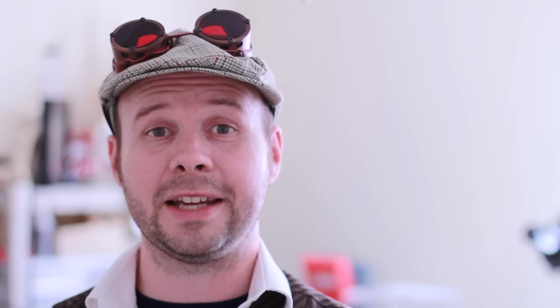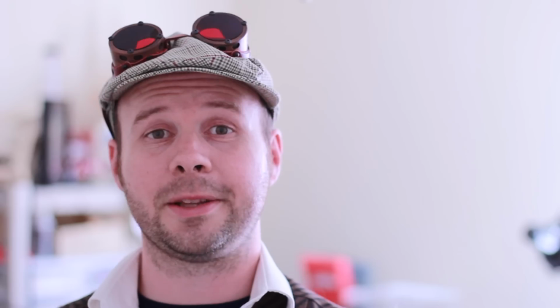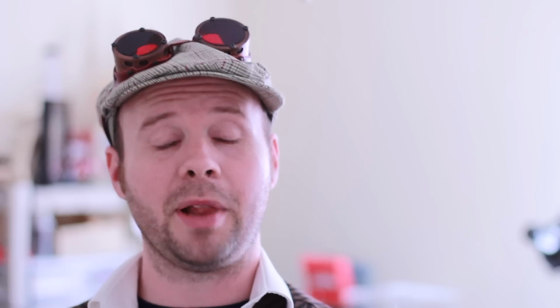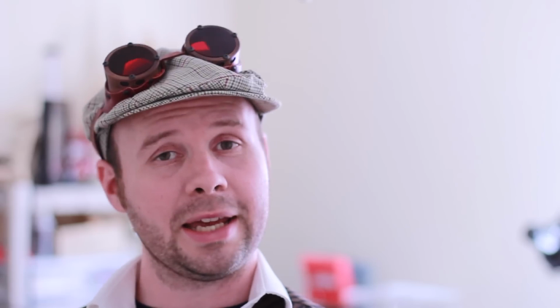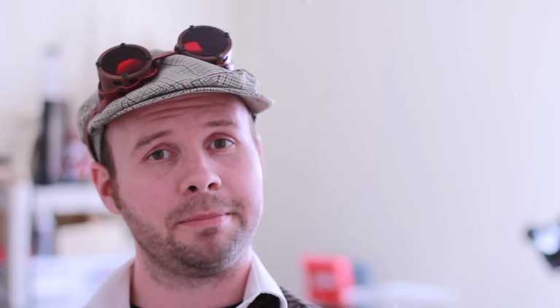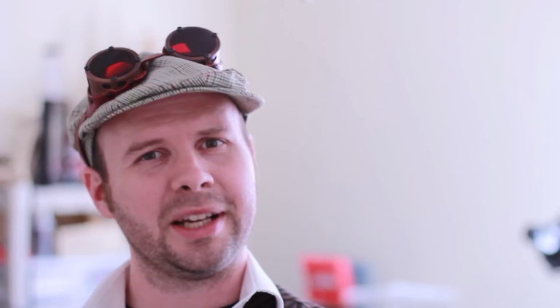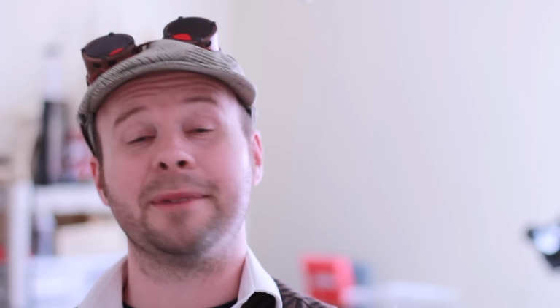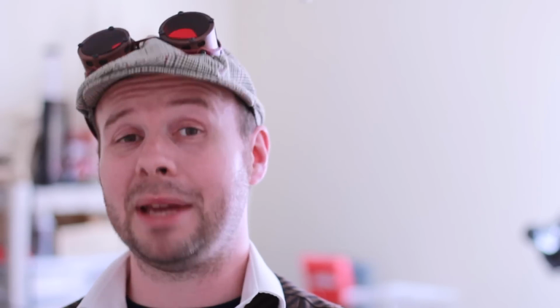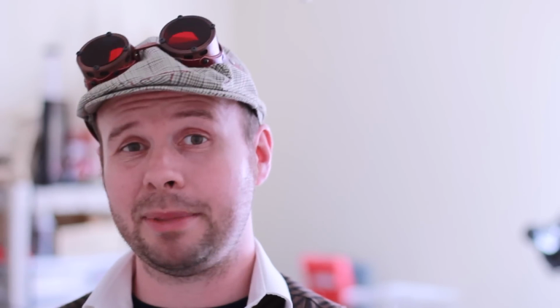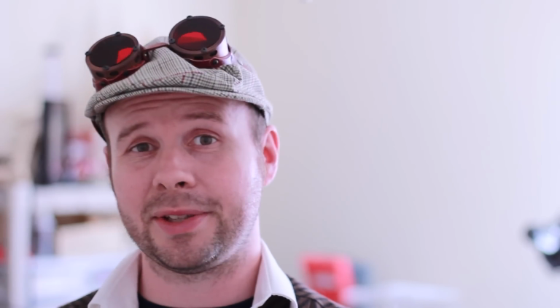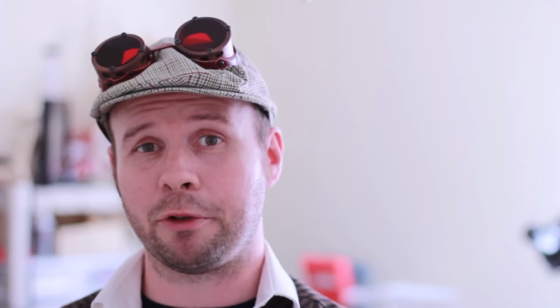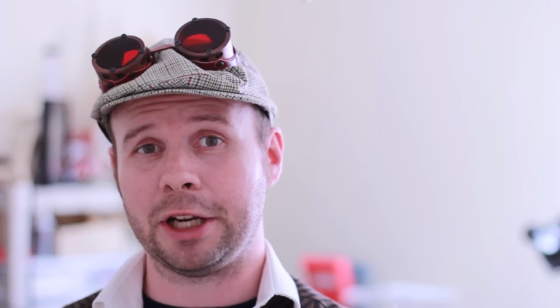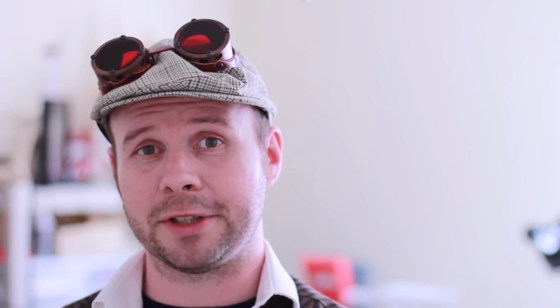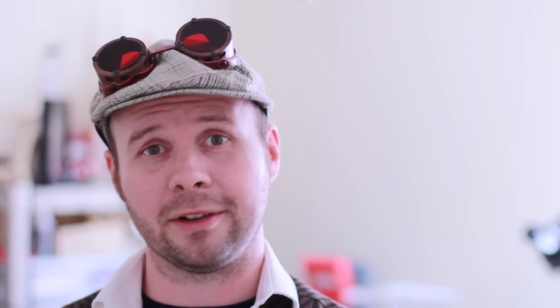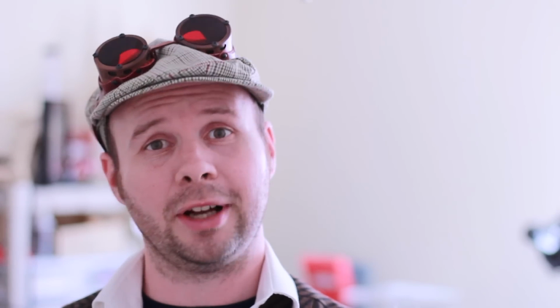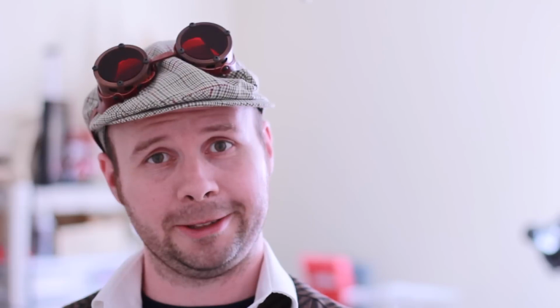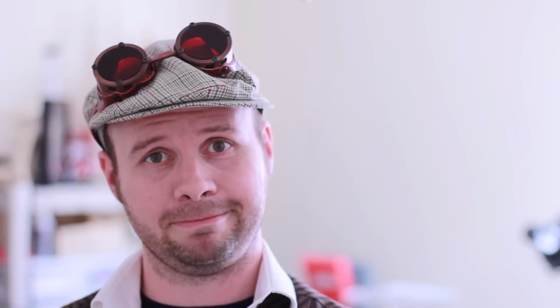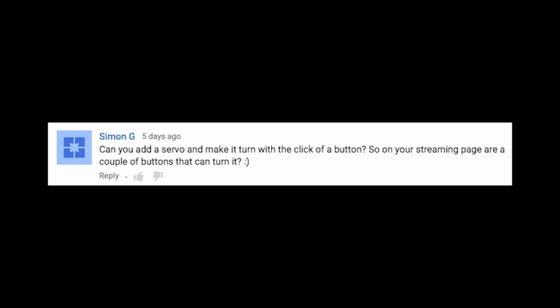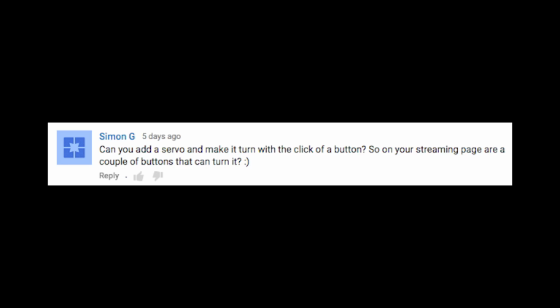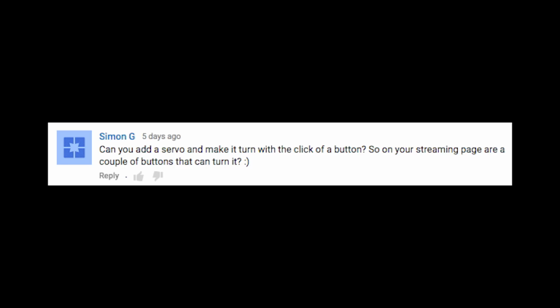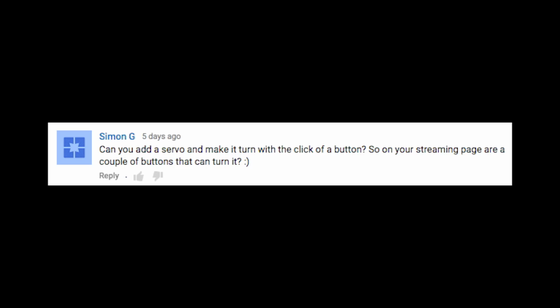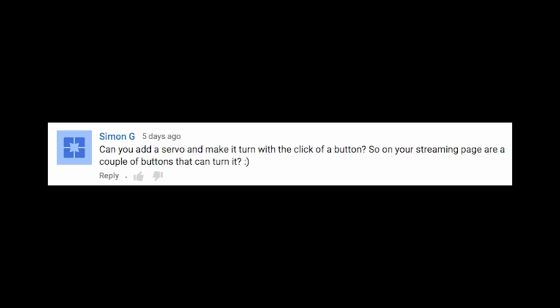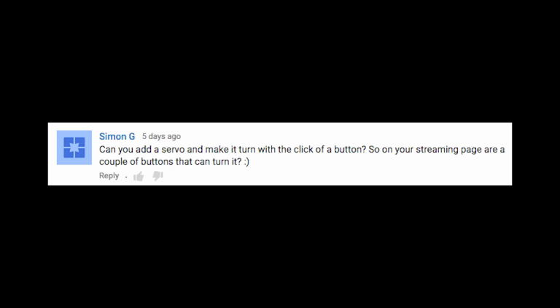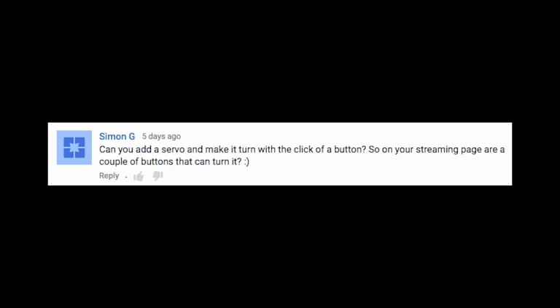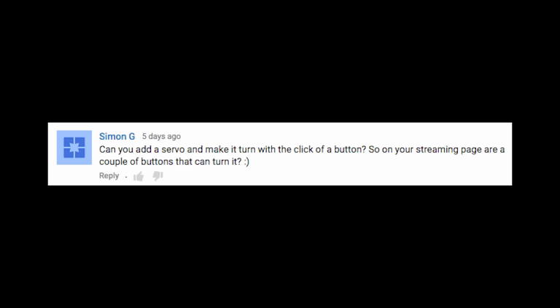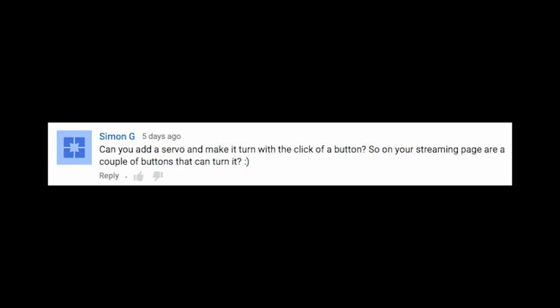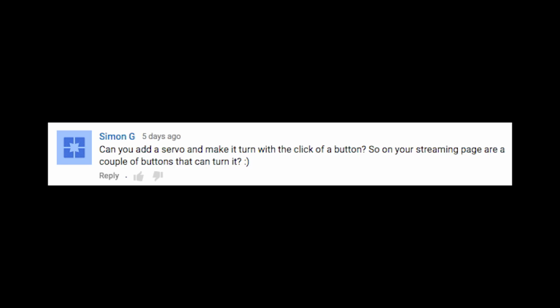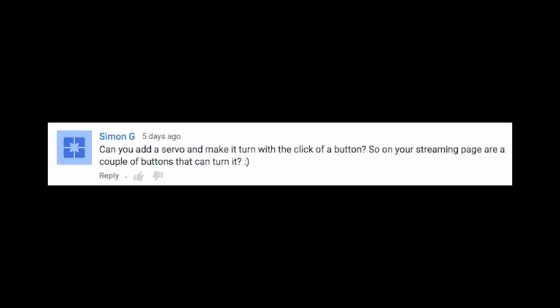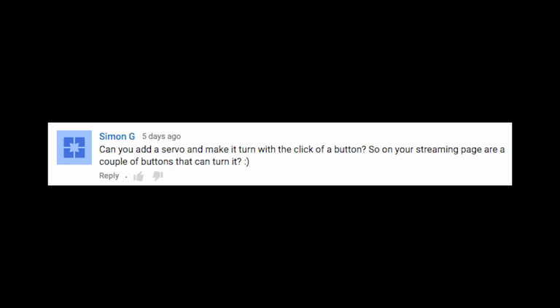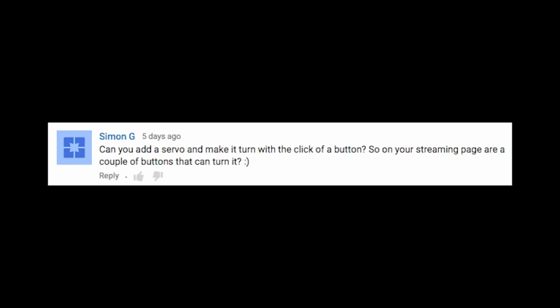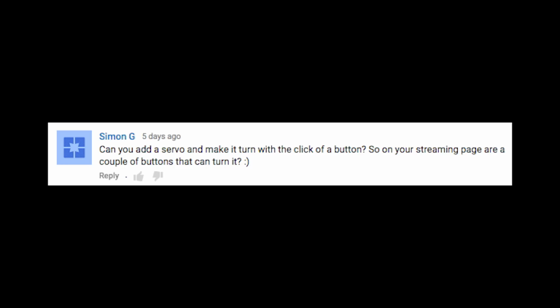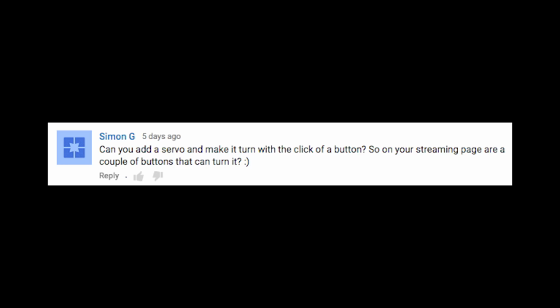Can you make a video on SimpleCV facial recognition? That's the plan, but it may be several videos down the line. Can you add a servo and make it turn with the click of a button?